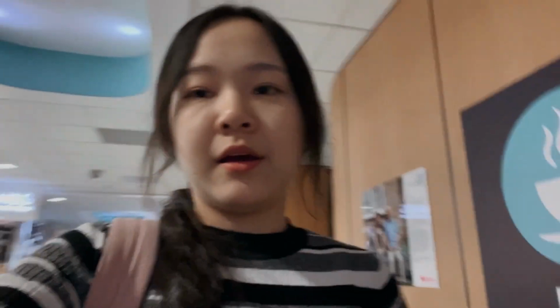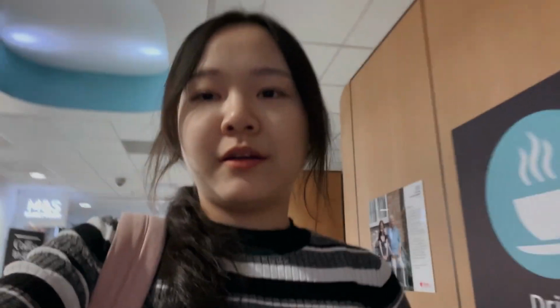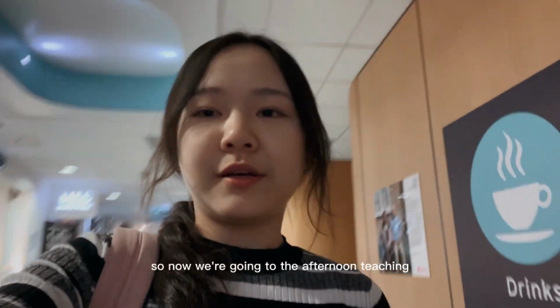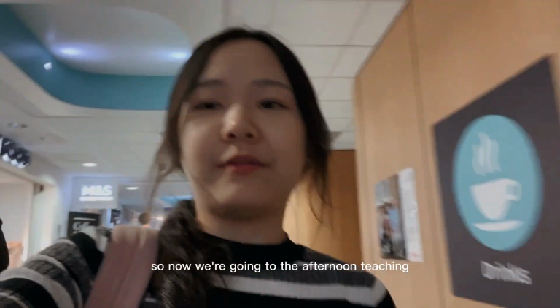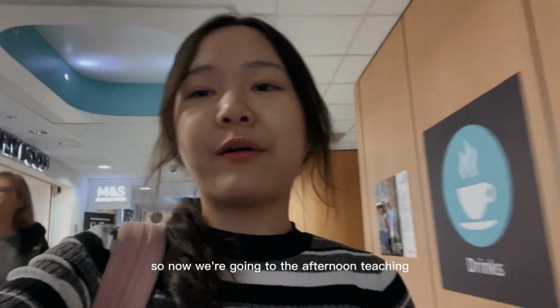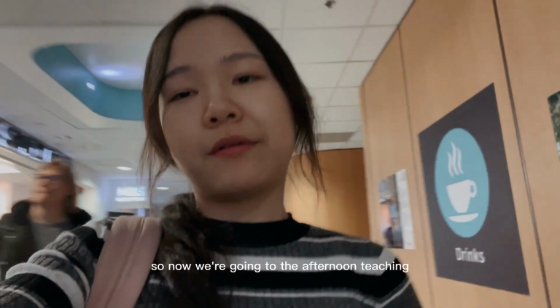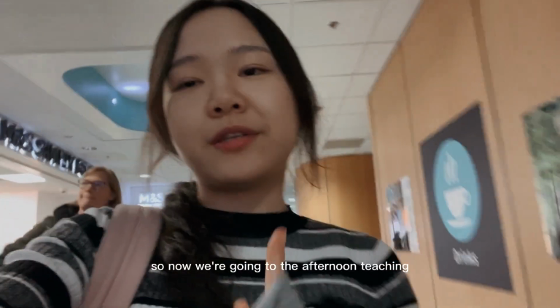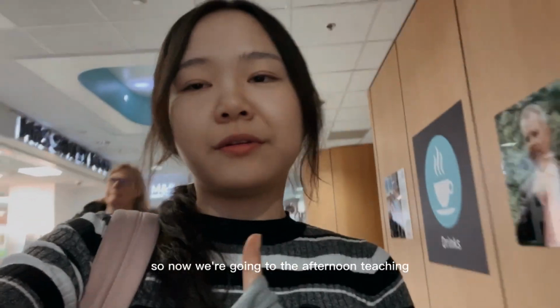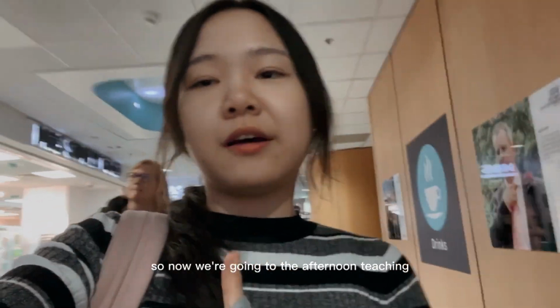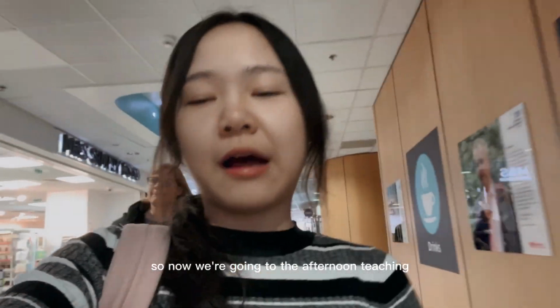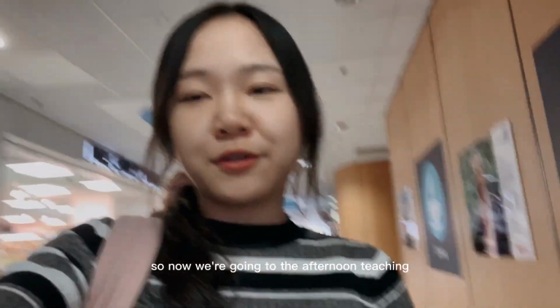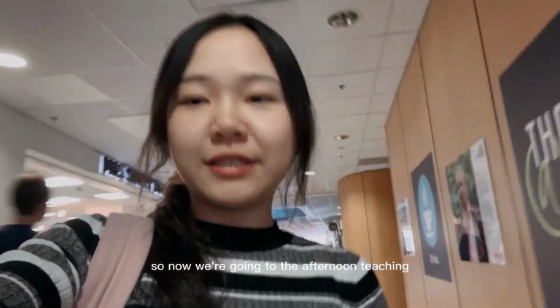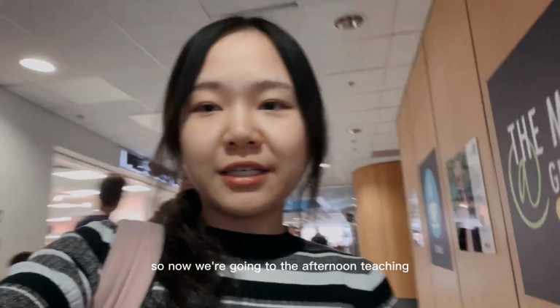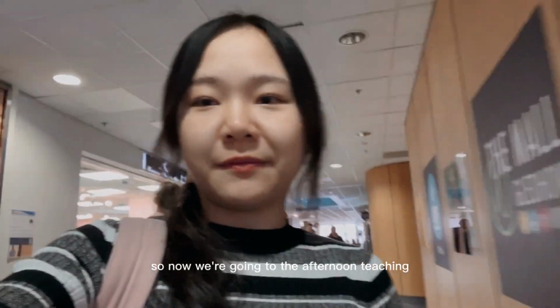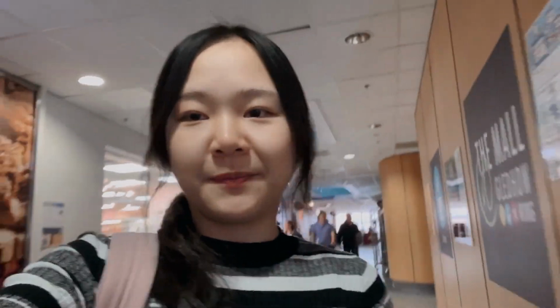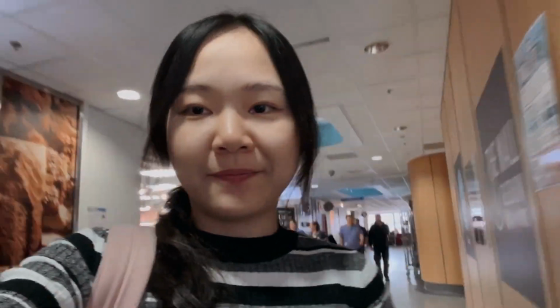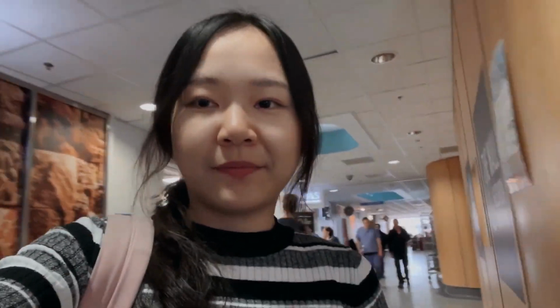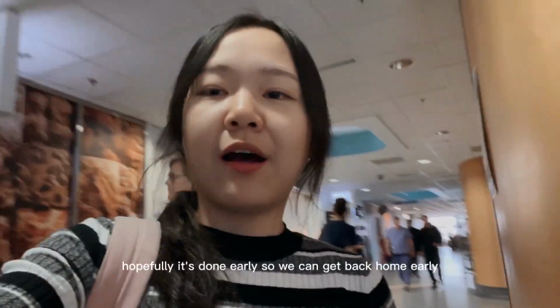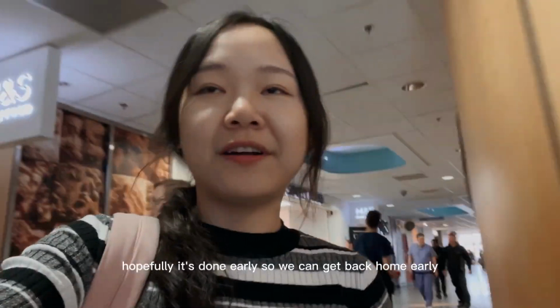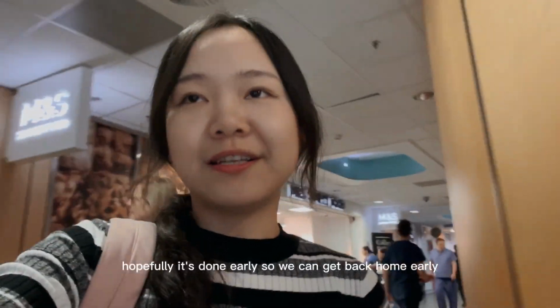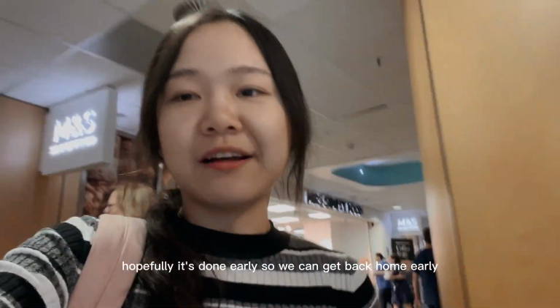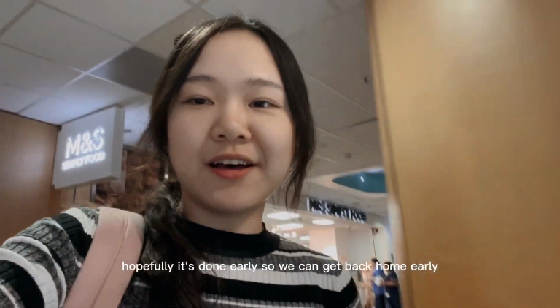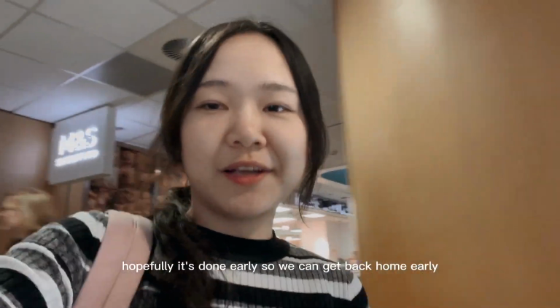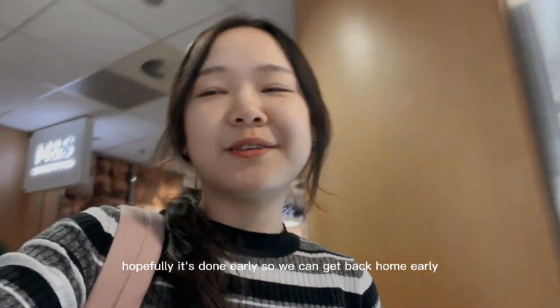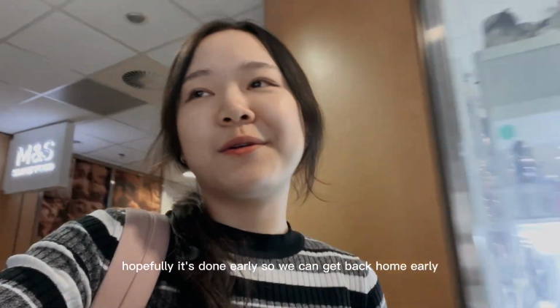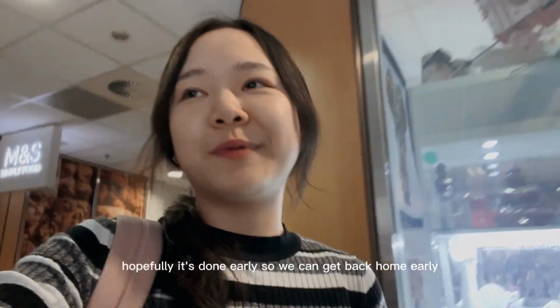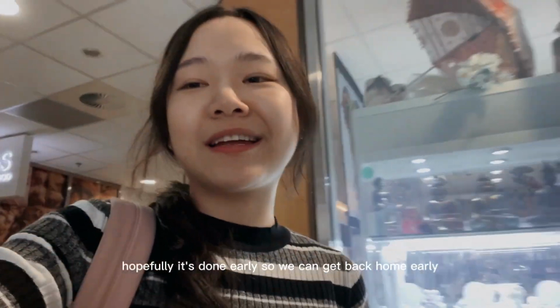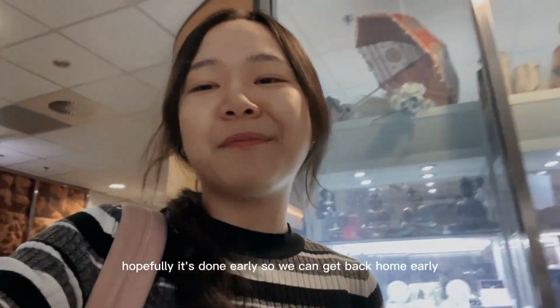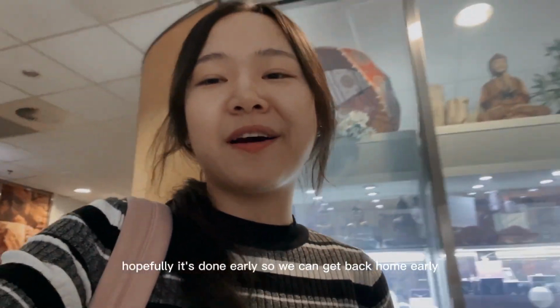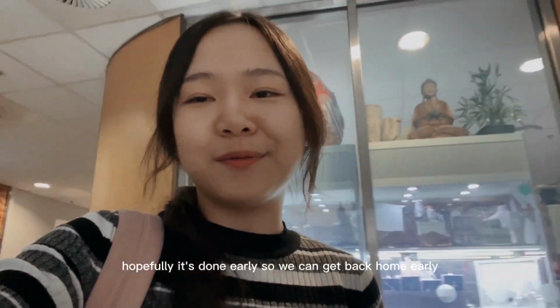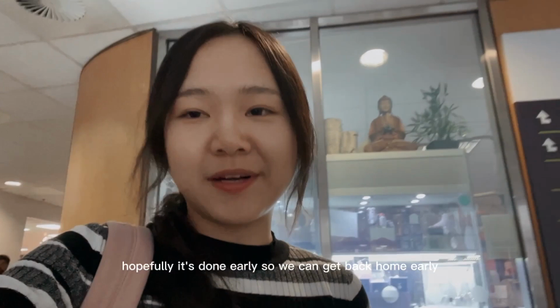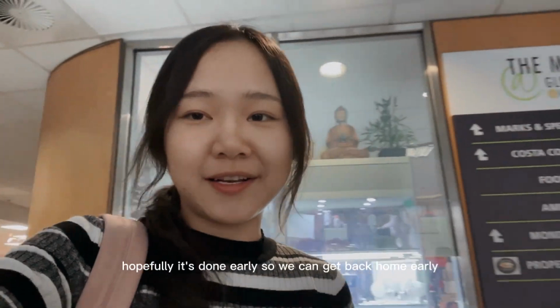Now we're going to the afternoon teaching. Hopefully it finishes early so we can get back home early.